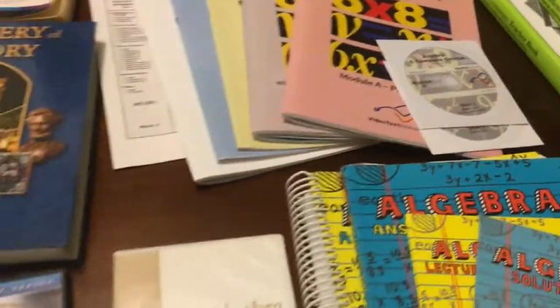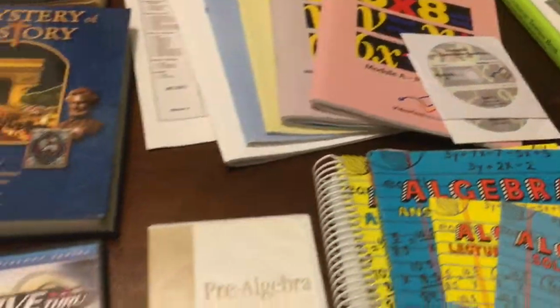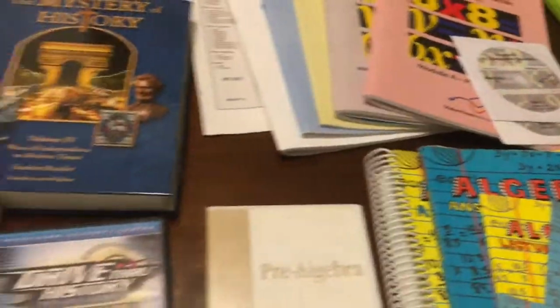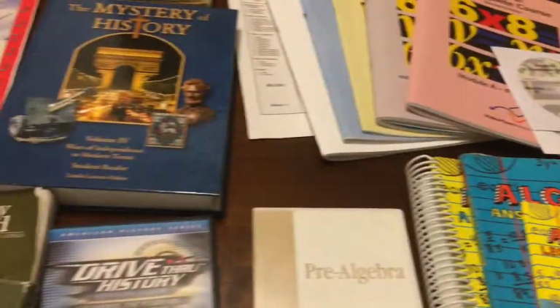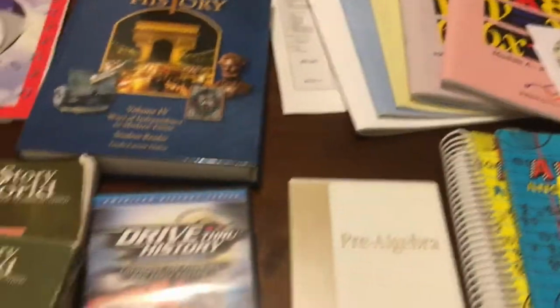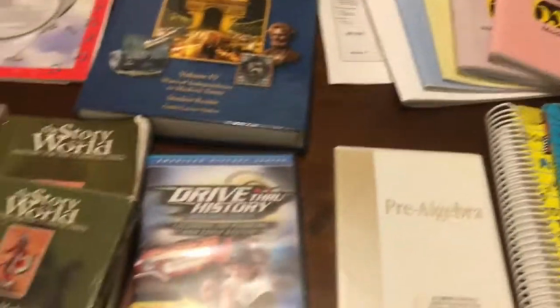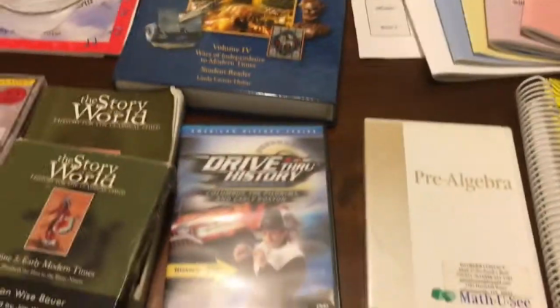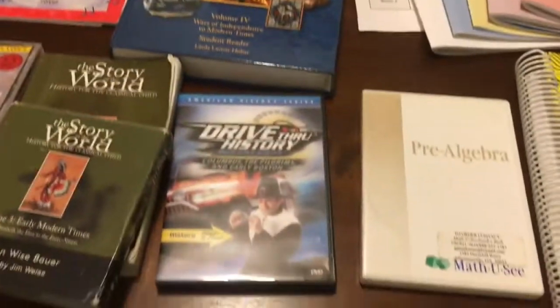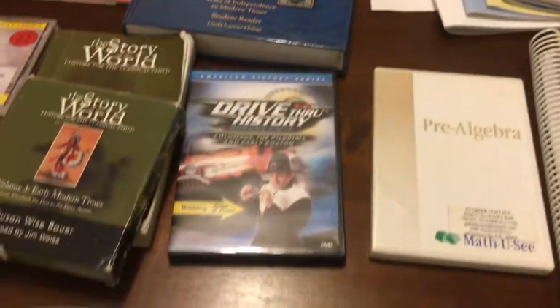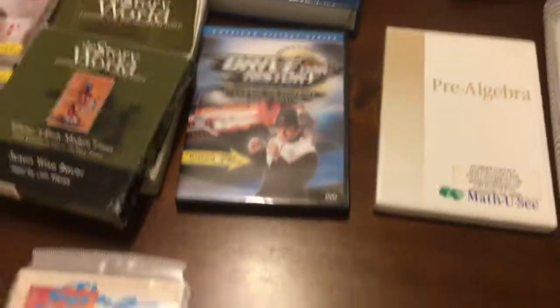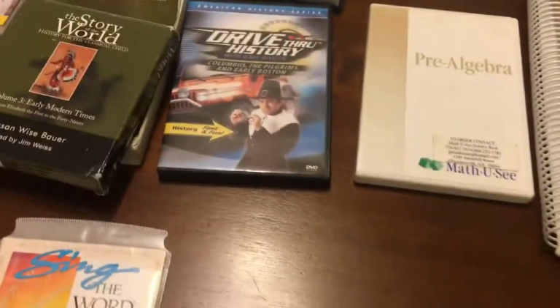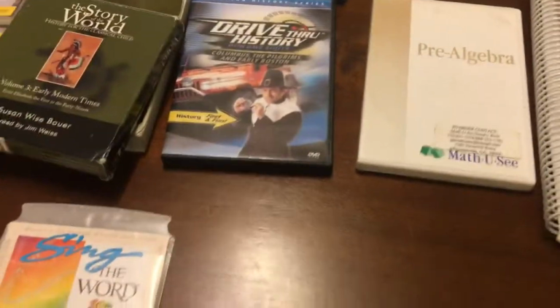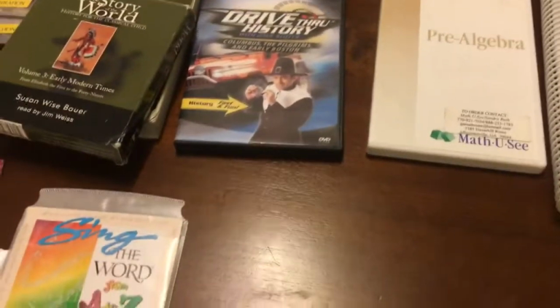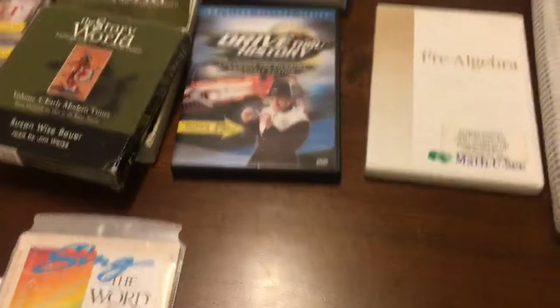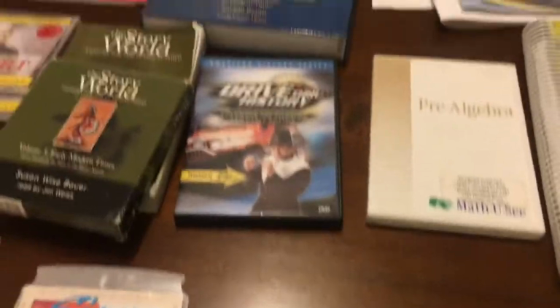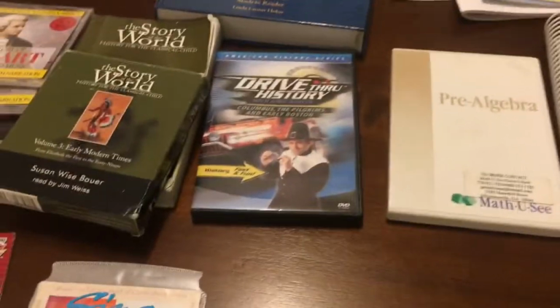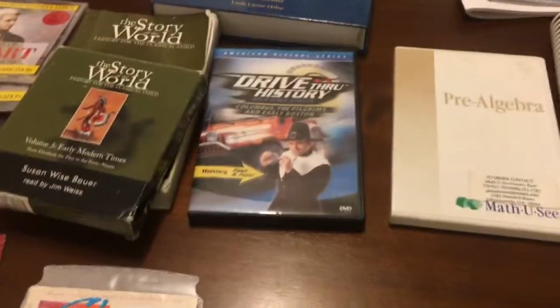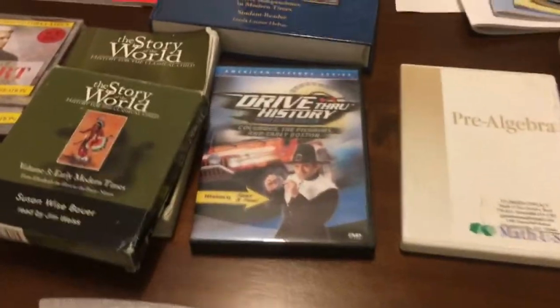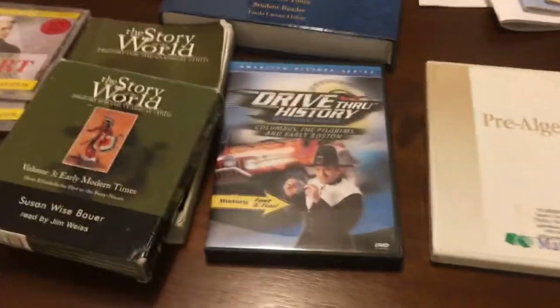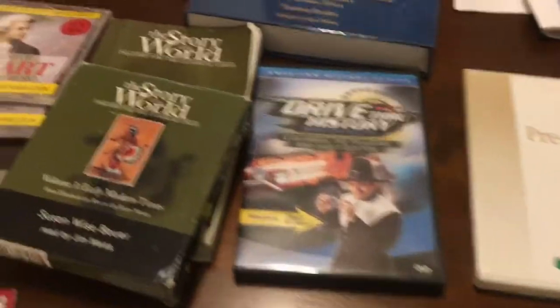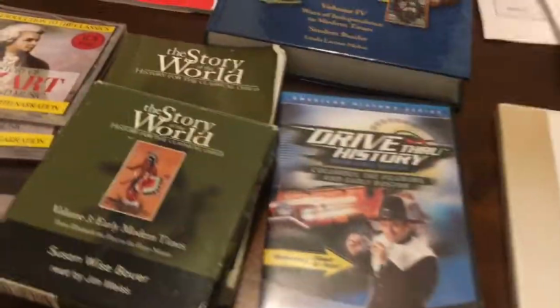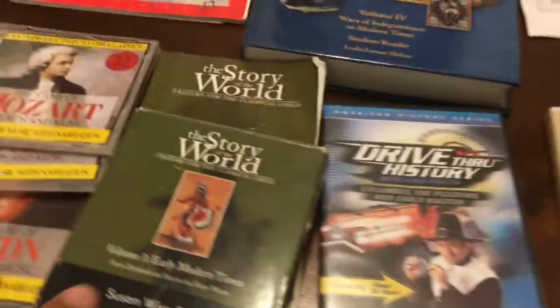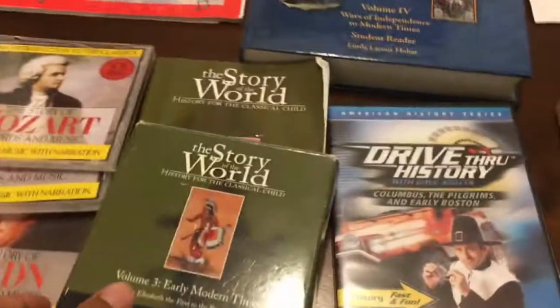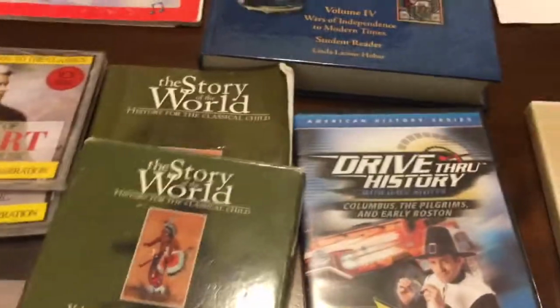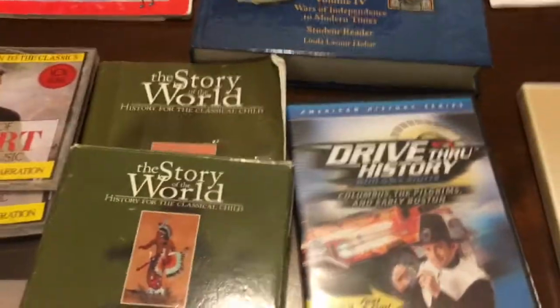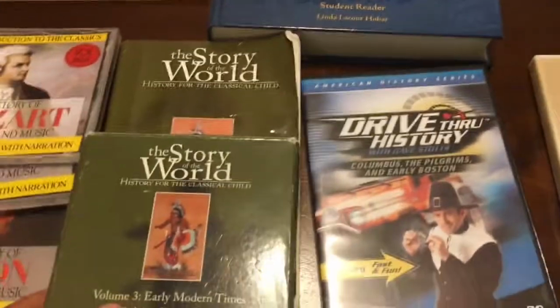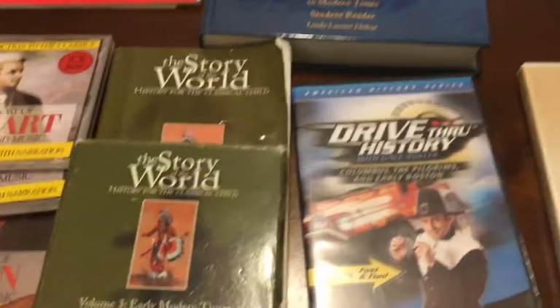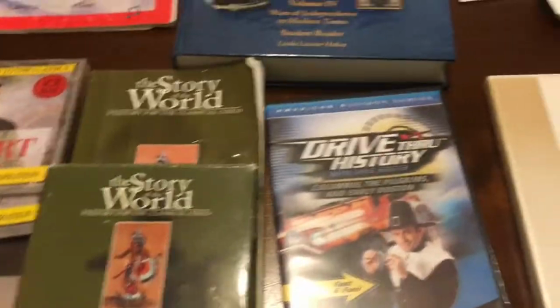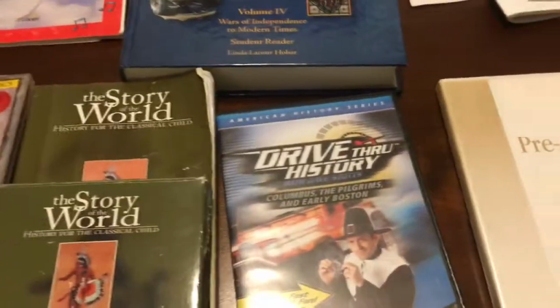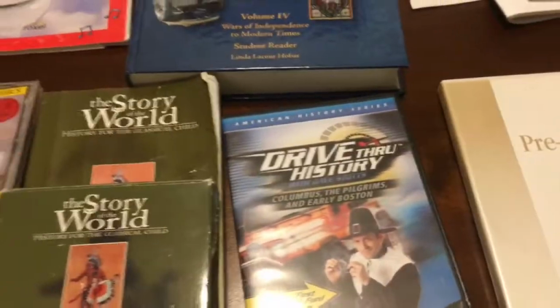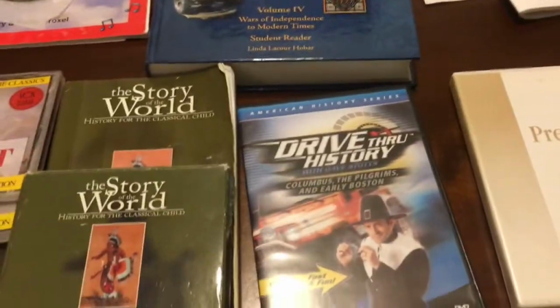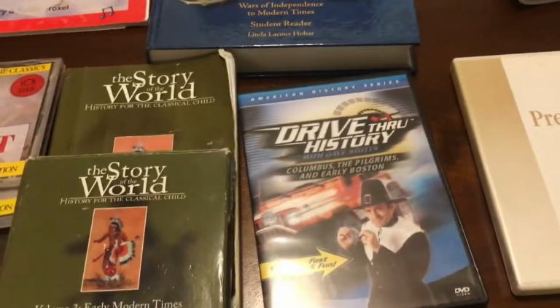They are phasing out of the DVDs soon and will just be doing it online, so if you want it, you've got to get it soon.